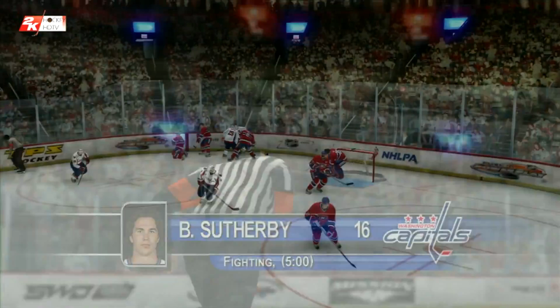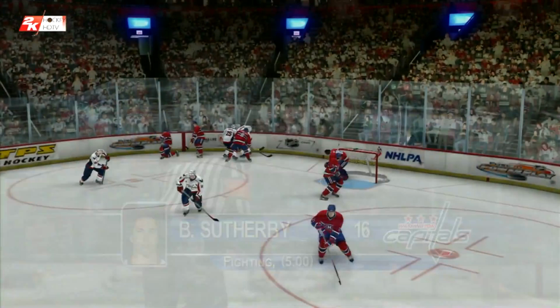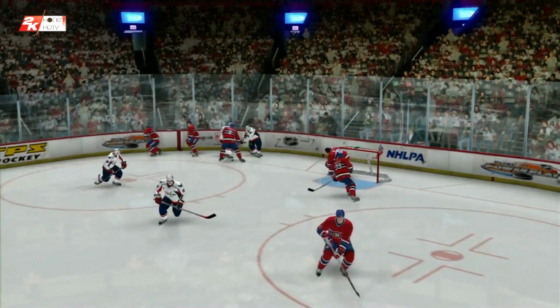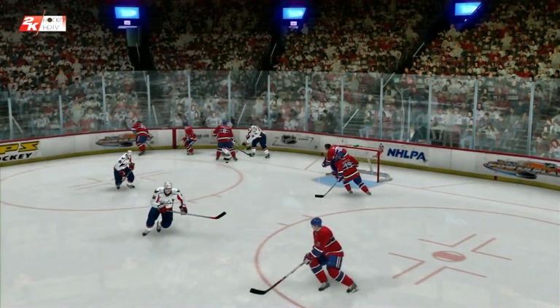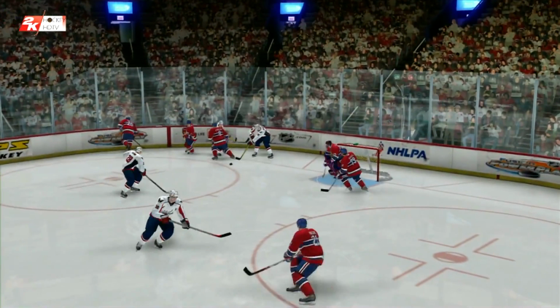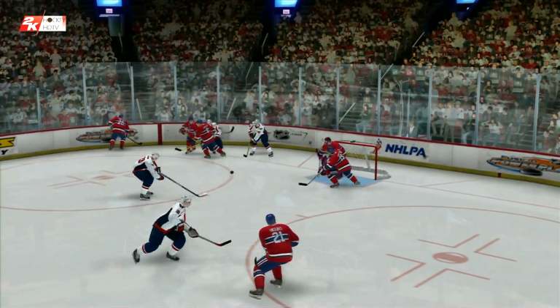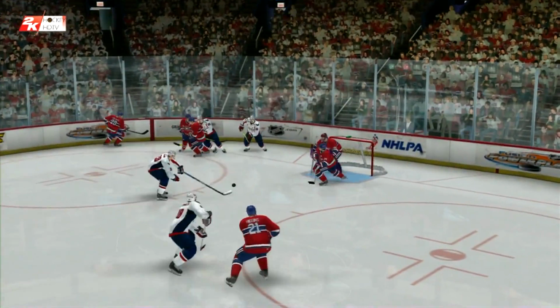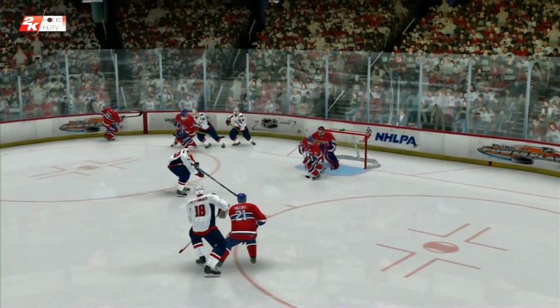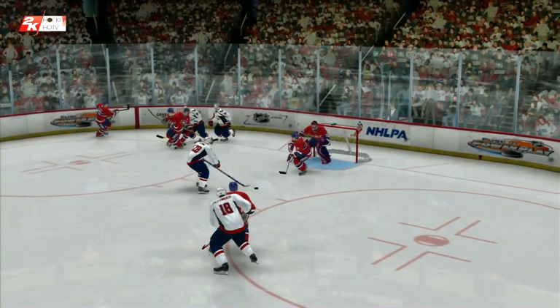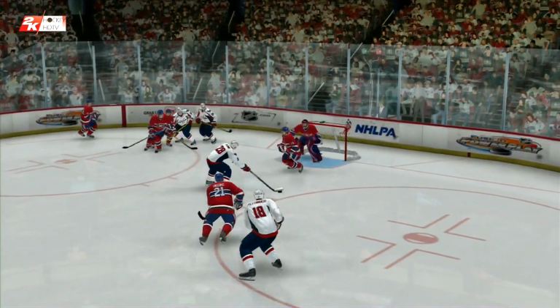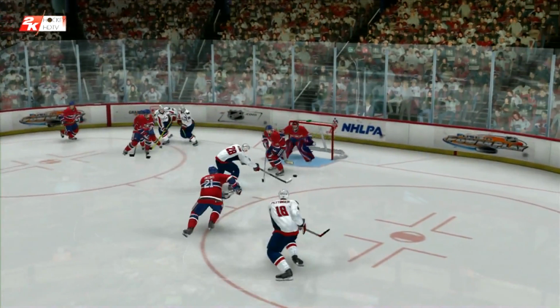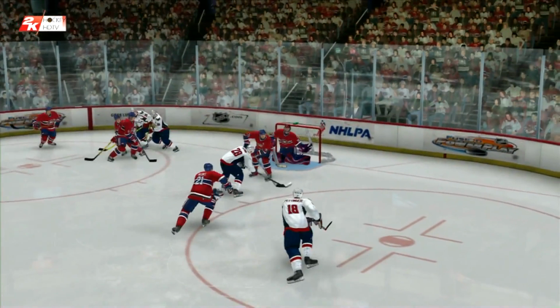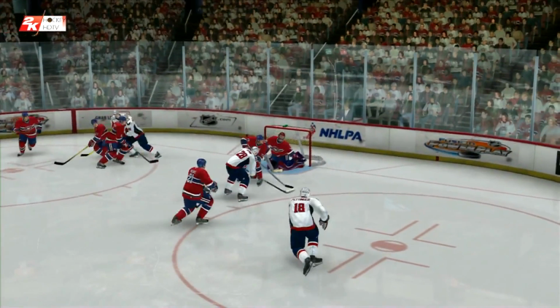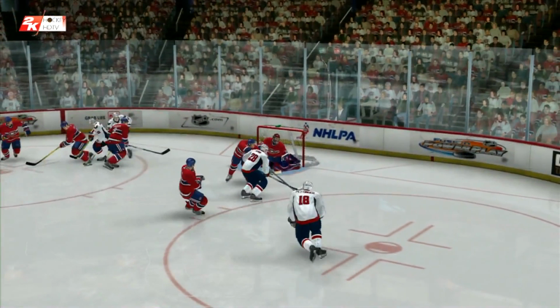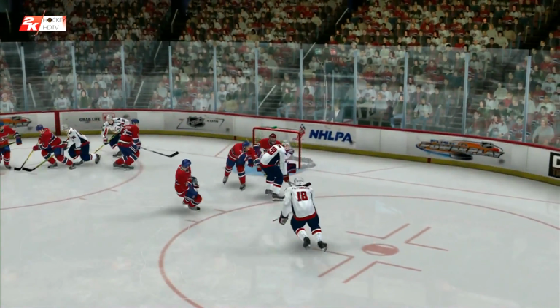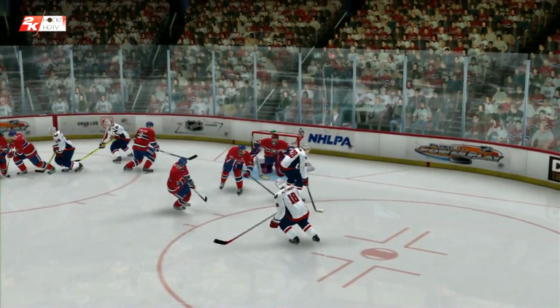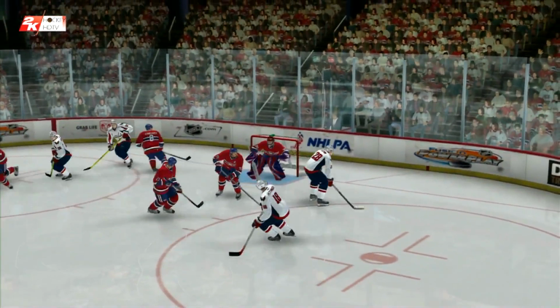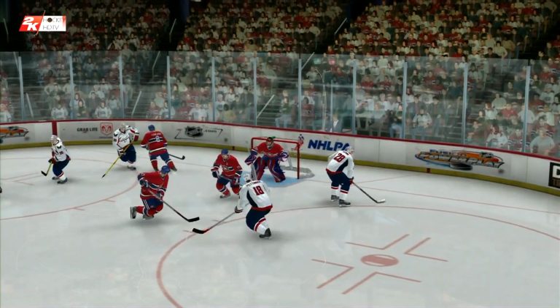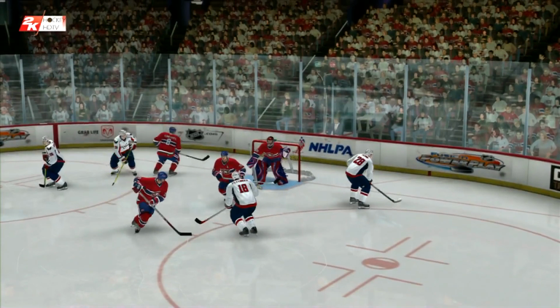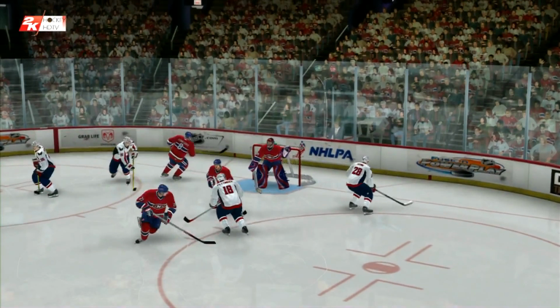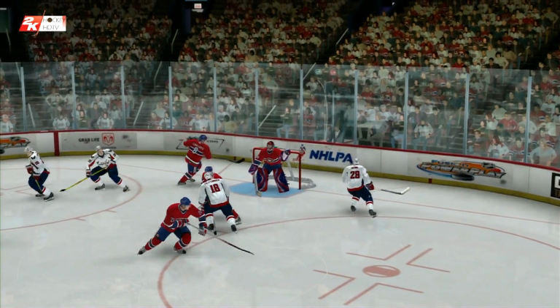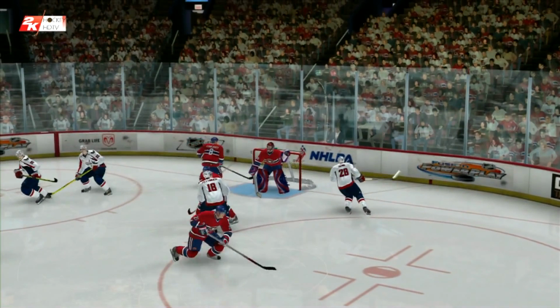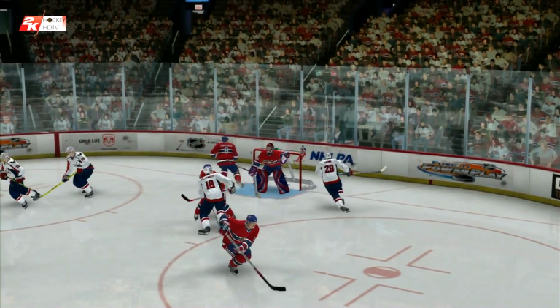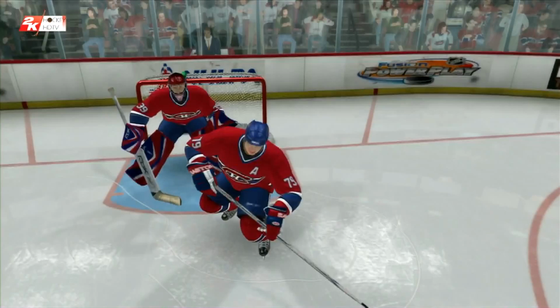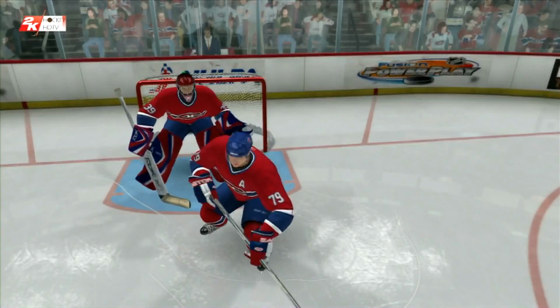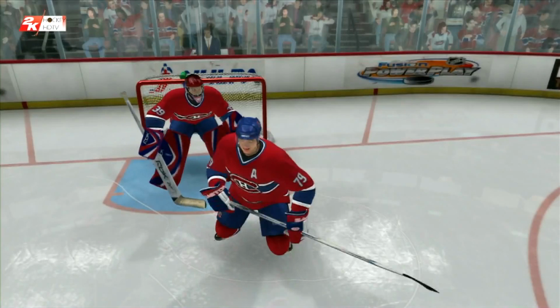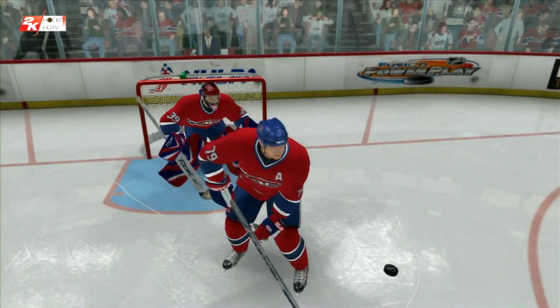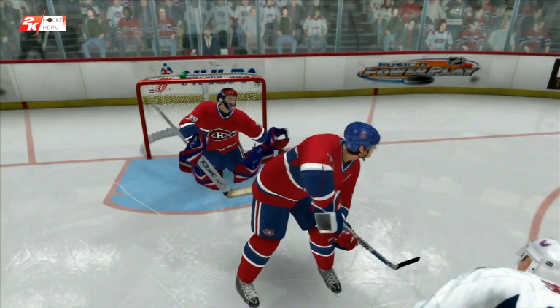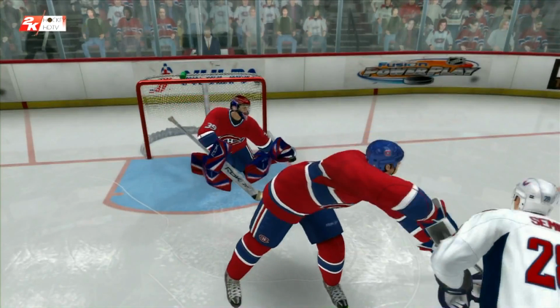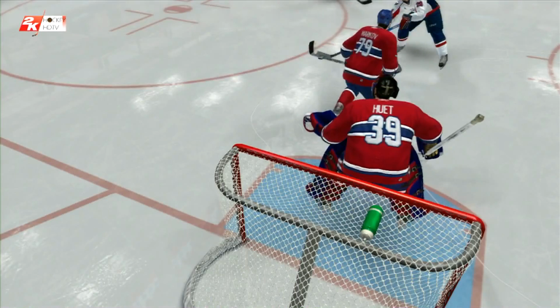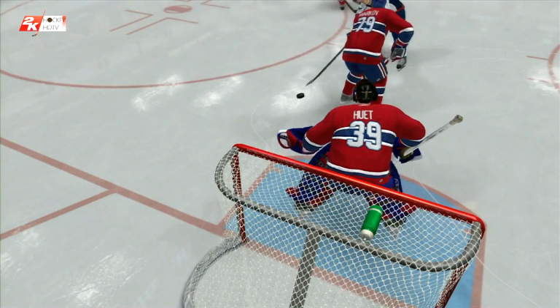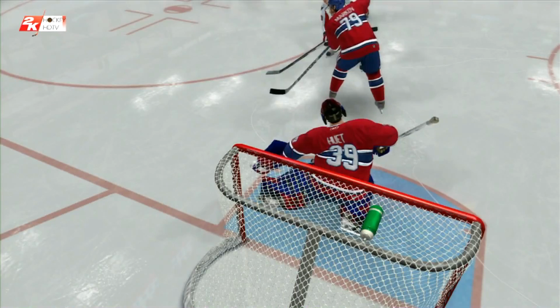We are in the third period. They seem to be squeezing their sticks just a little too tightly. They have to relax if they want to score.